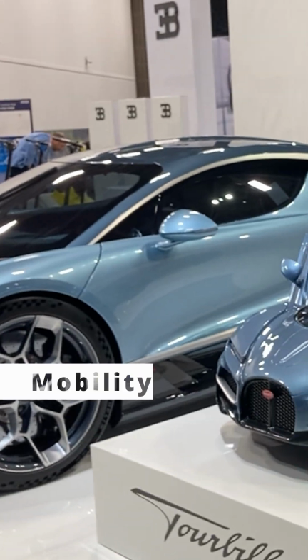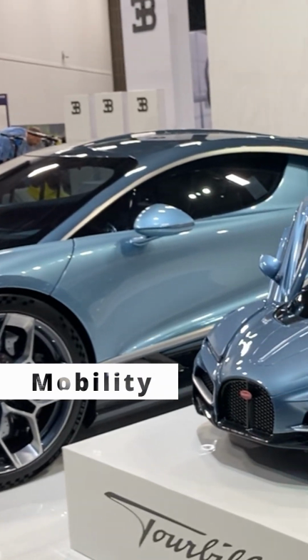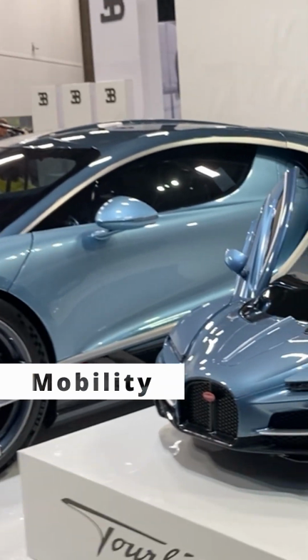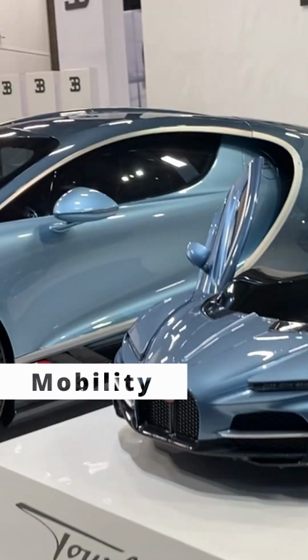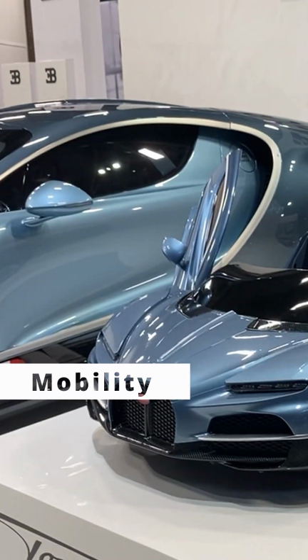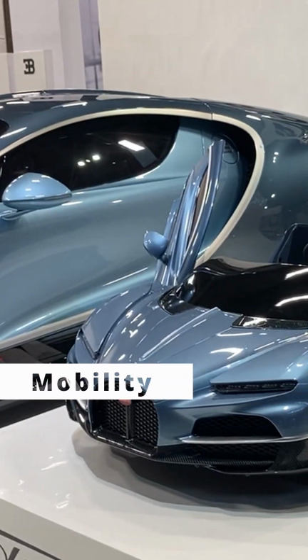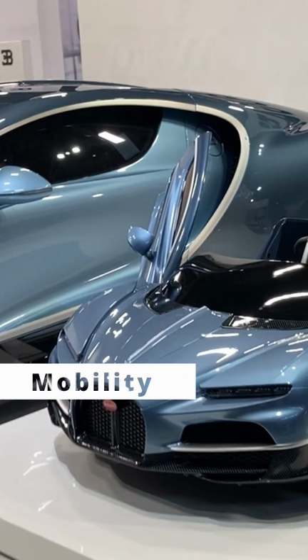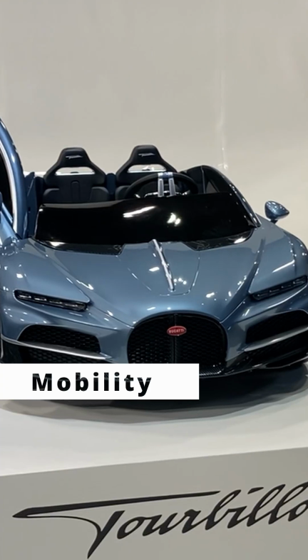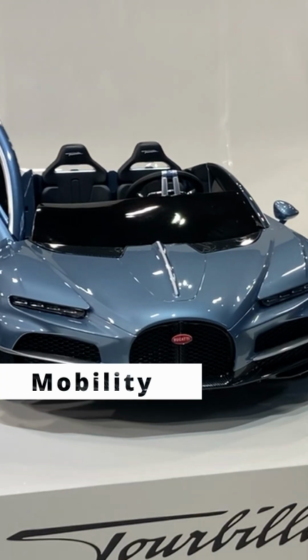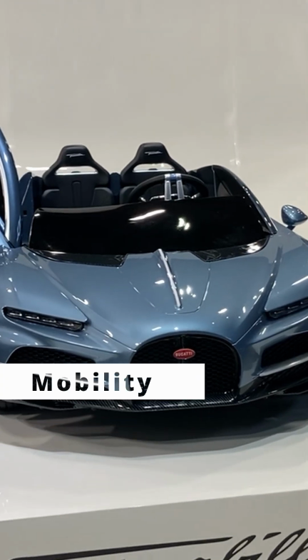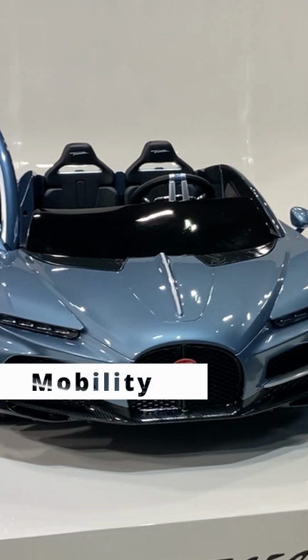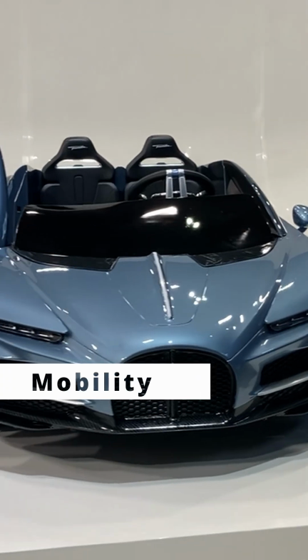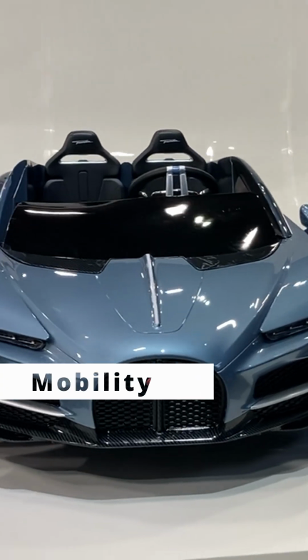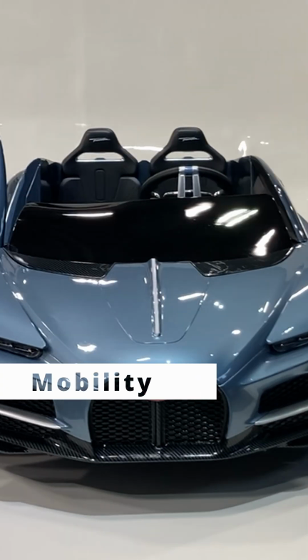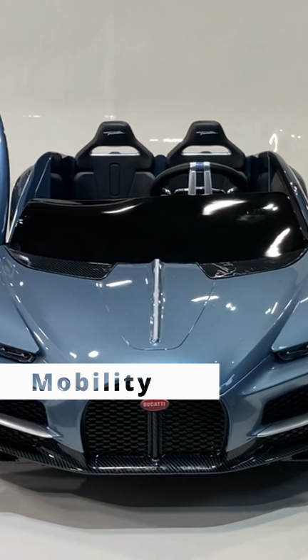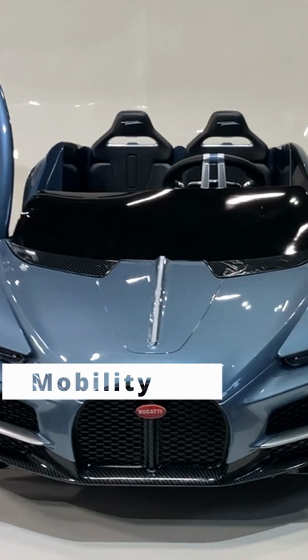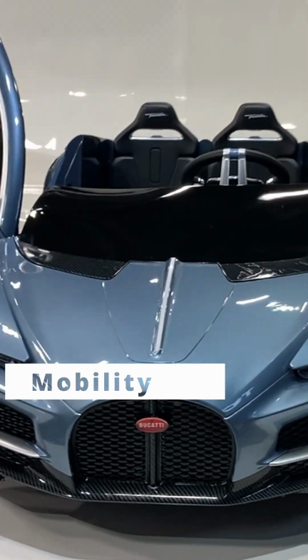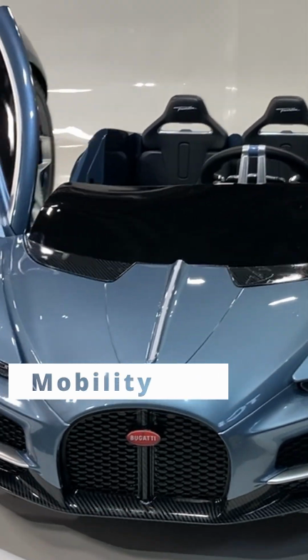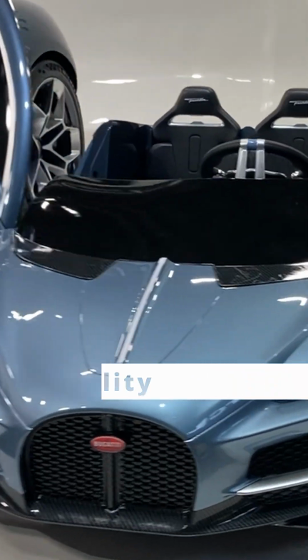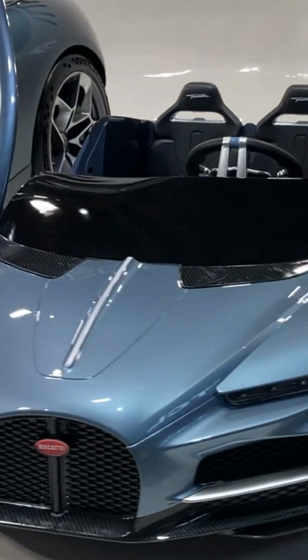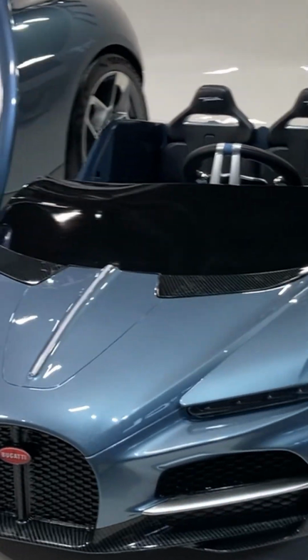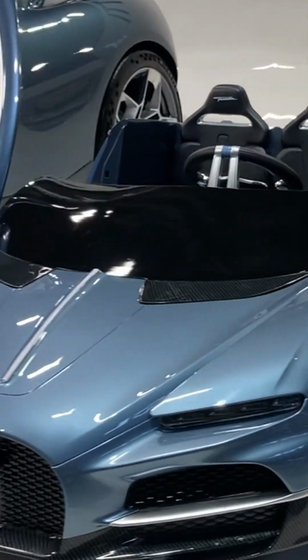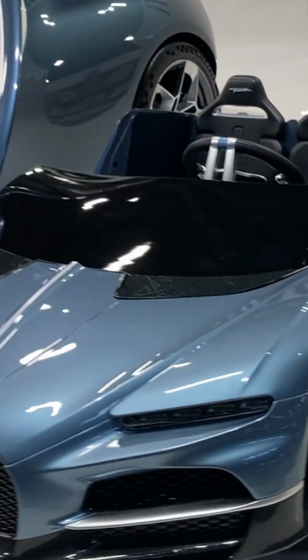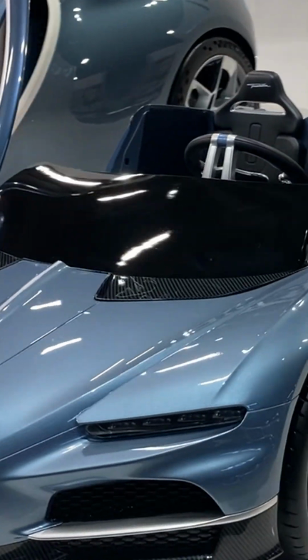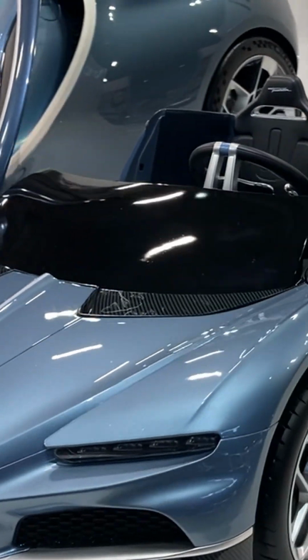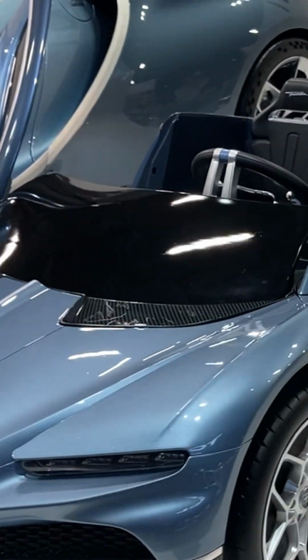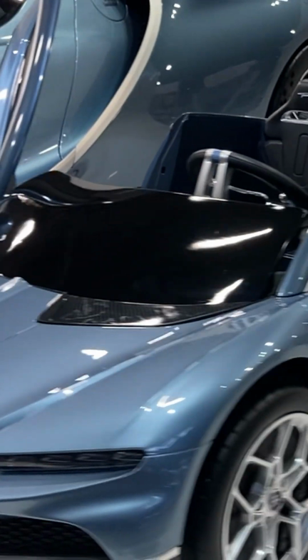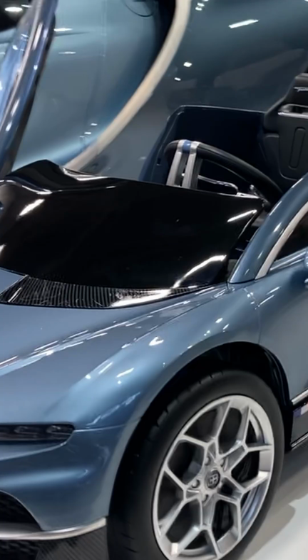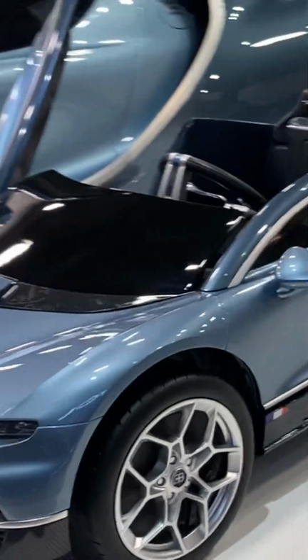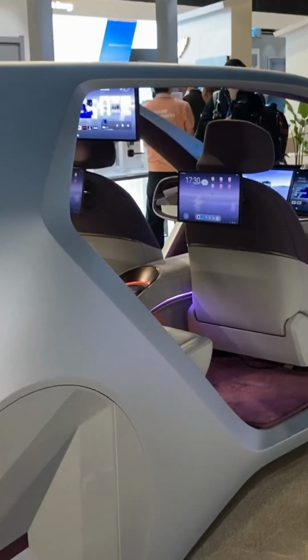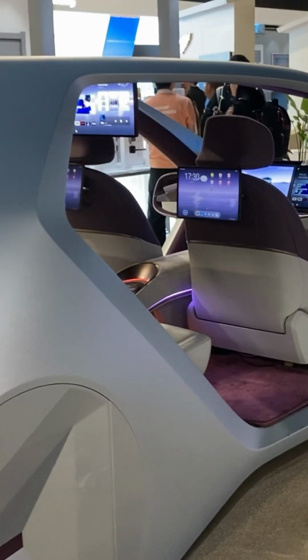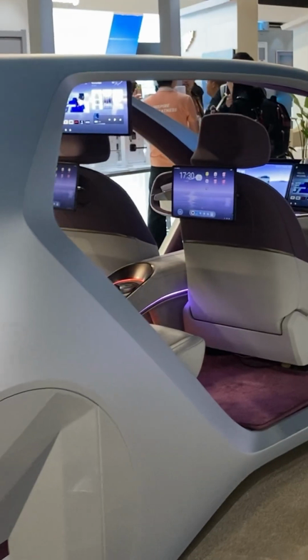This cute kid's version of a Bugatti caught our attention — the fun added extra just to get people's attention.